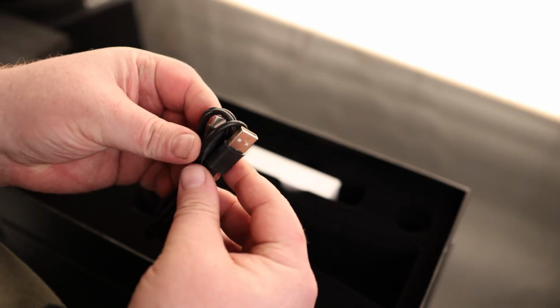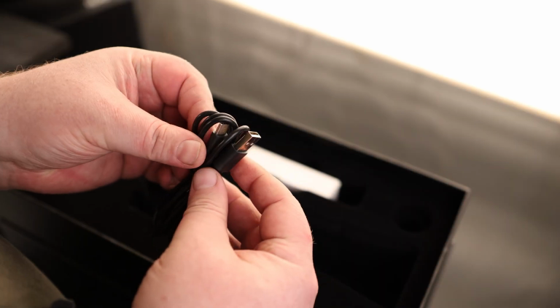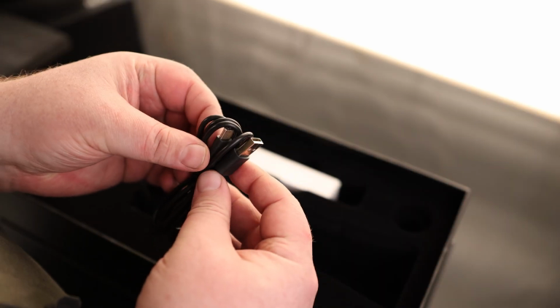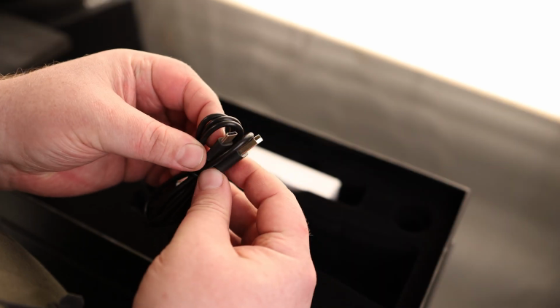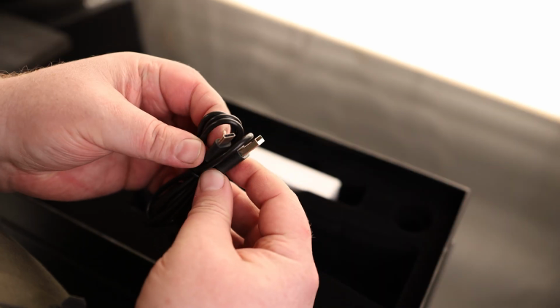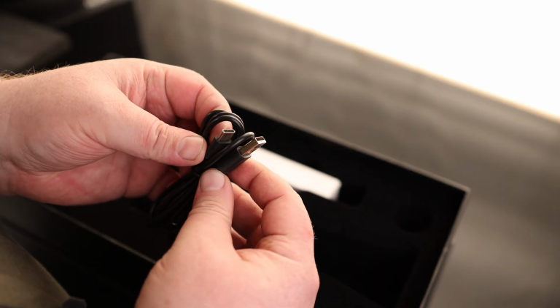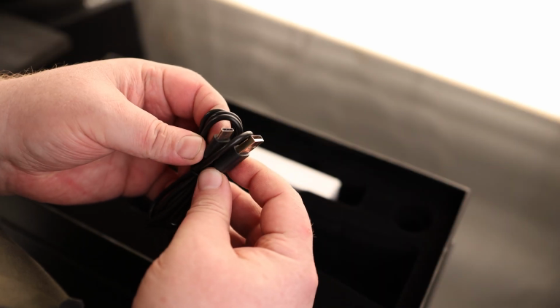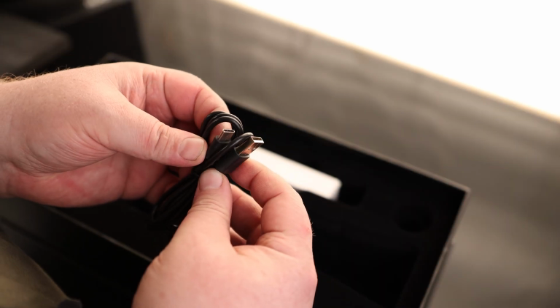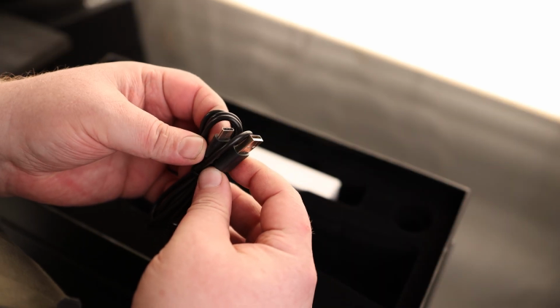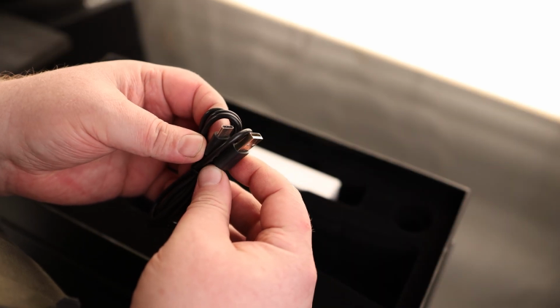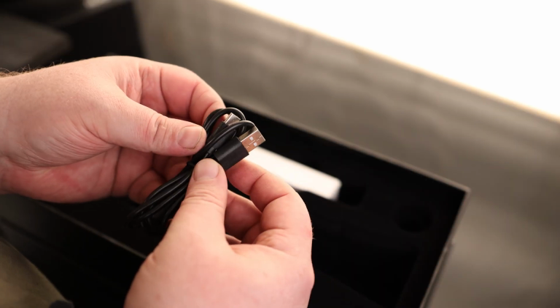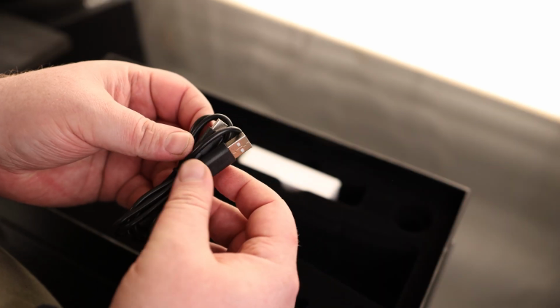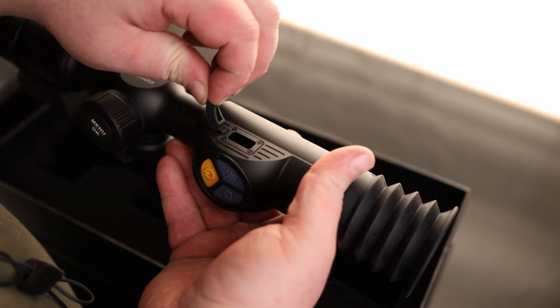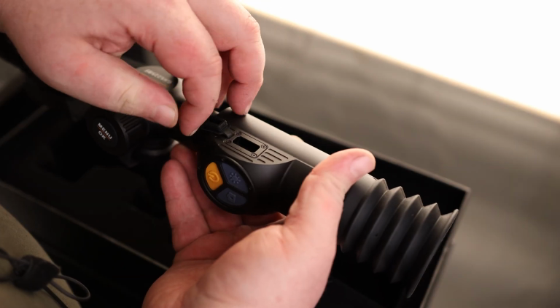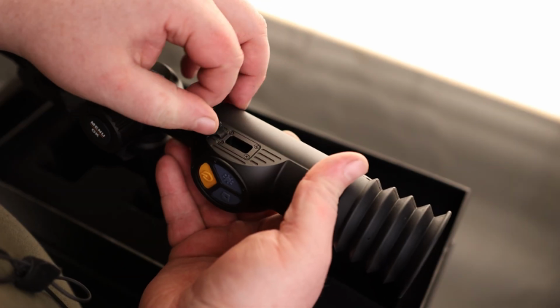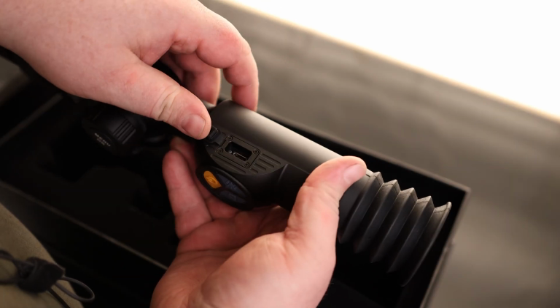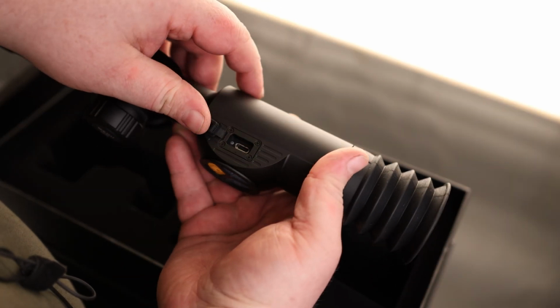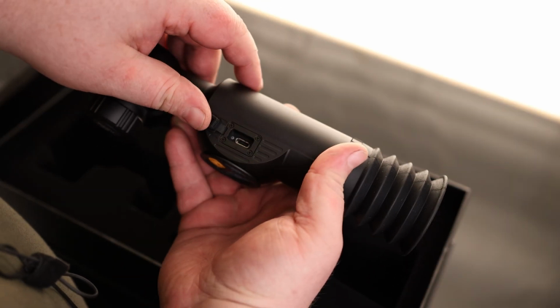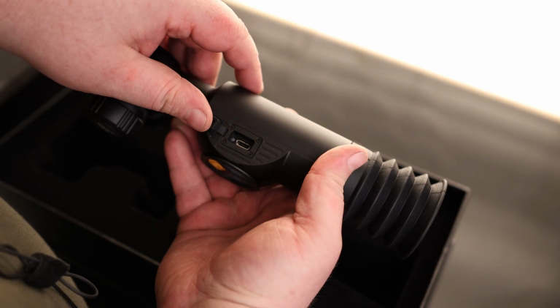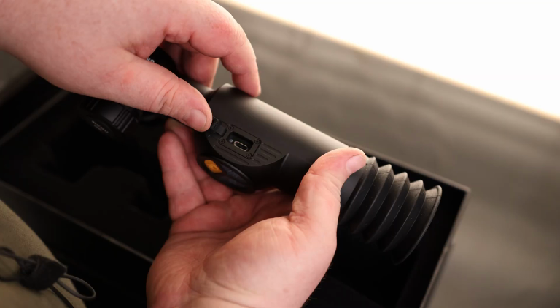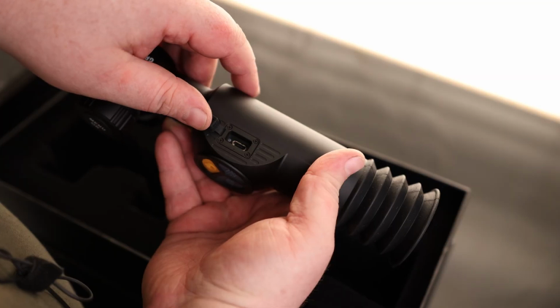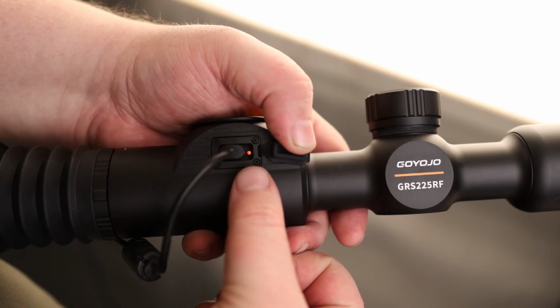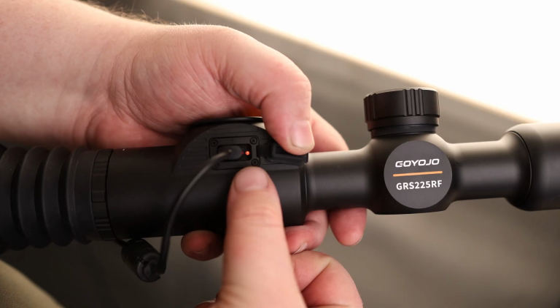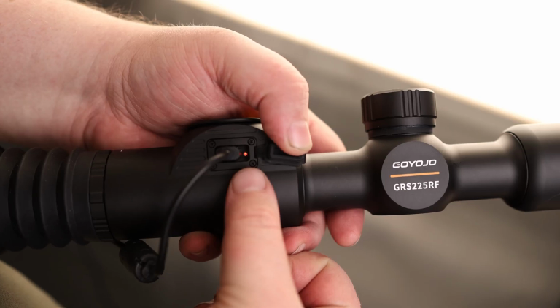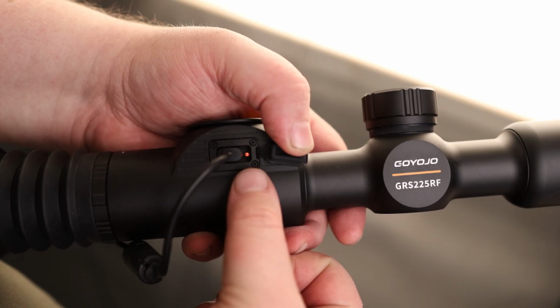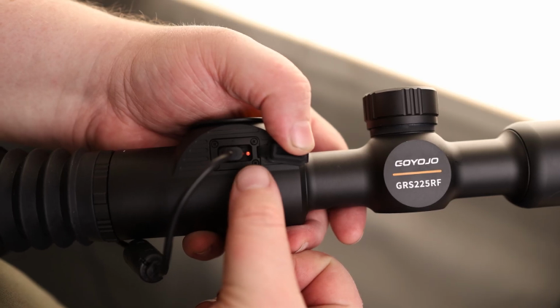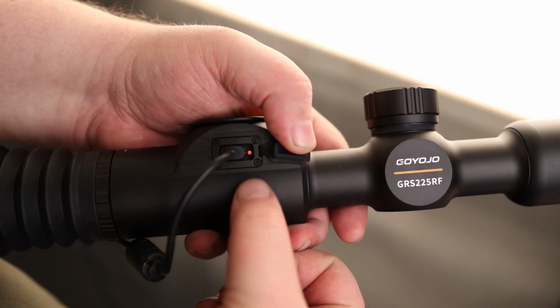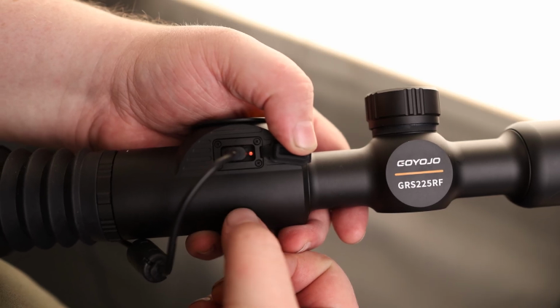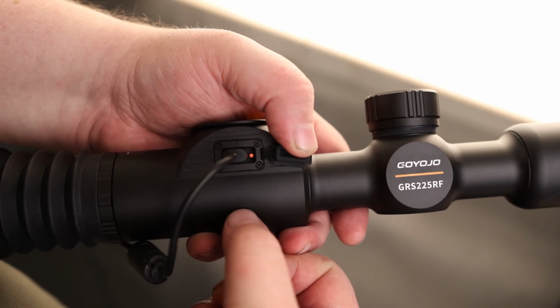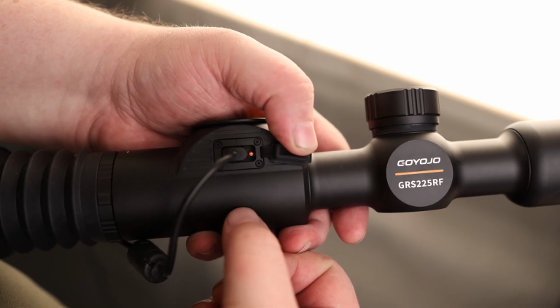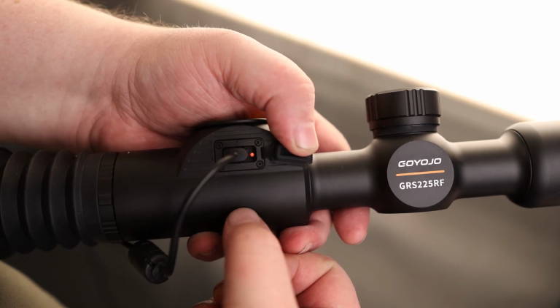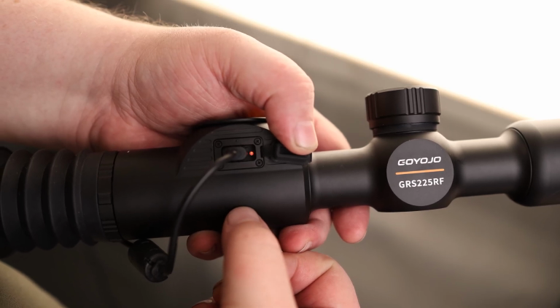We also have our charging cable, which is USB-A to USB-C, and that plugs into the side right there. We do have an indicator light in there to let us know when it is charging.